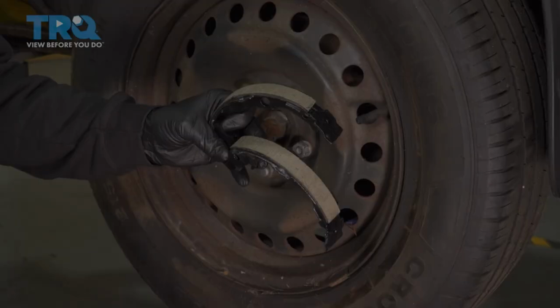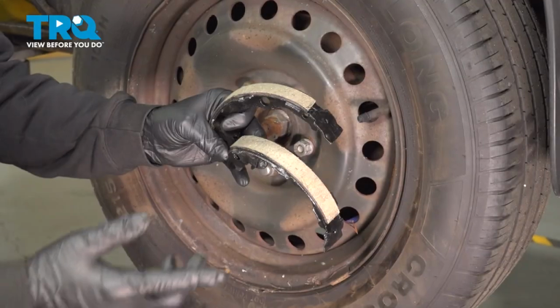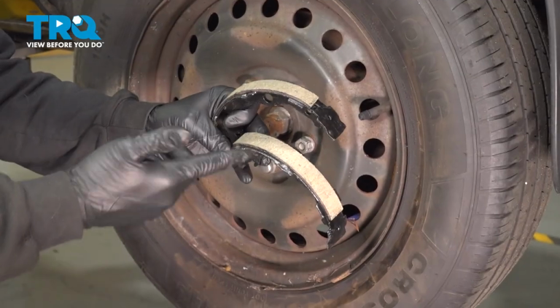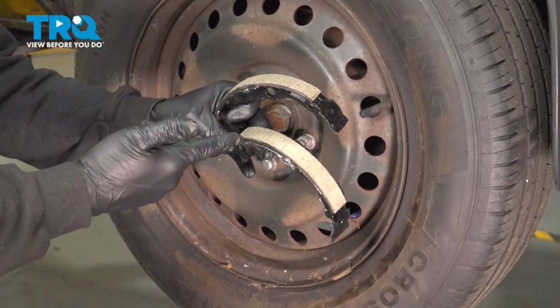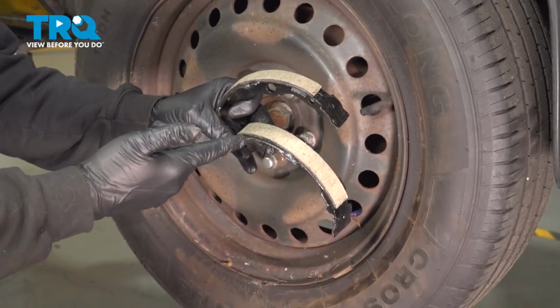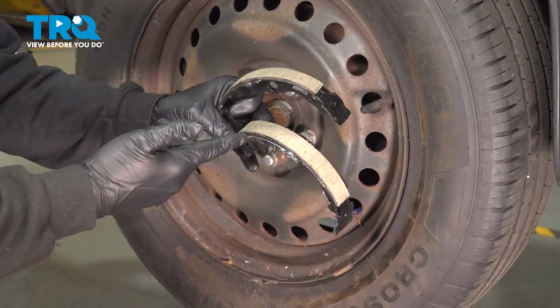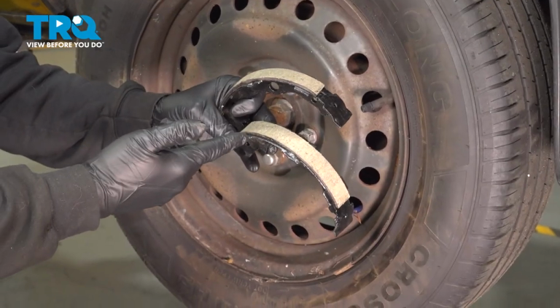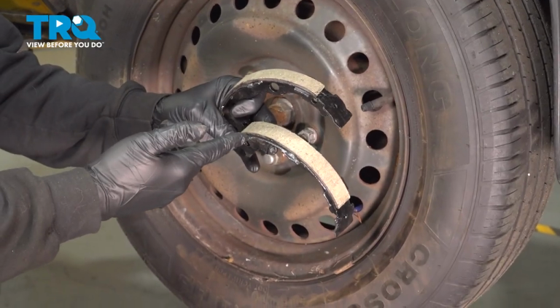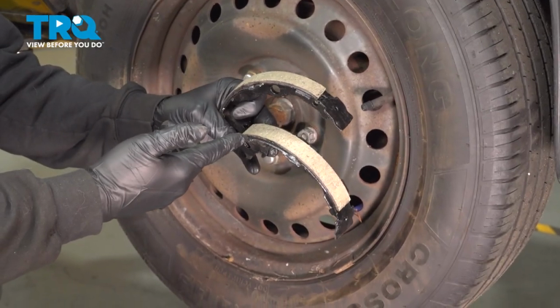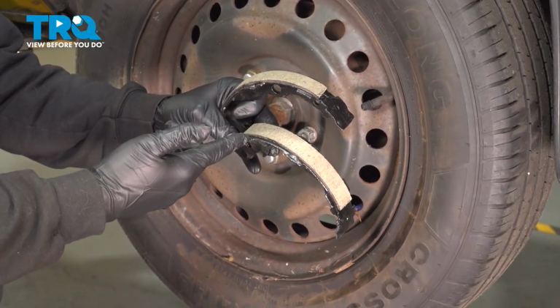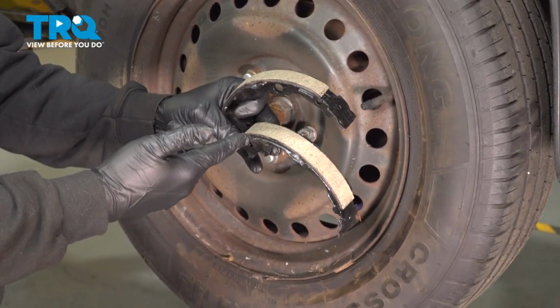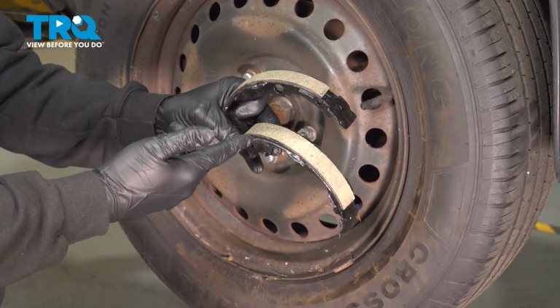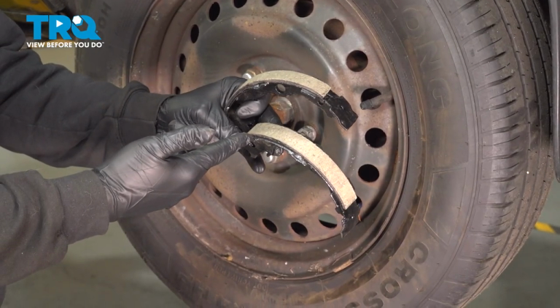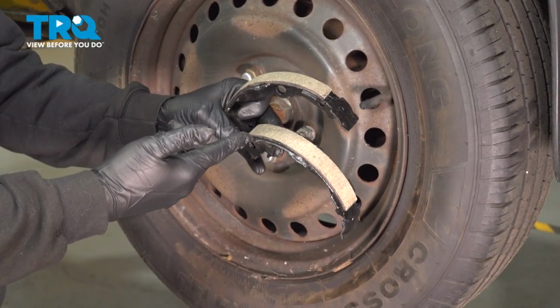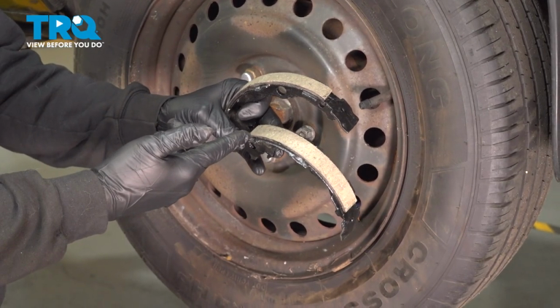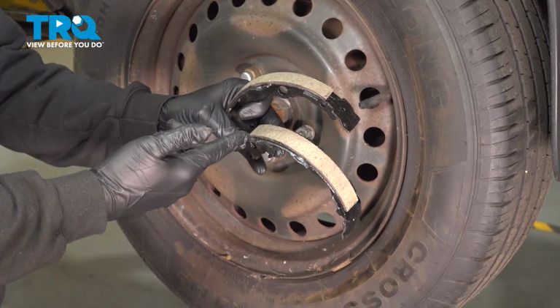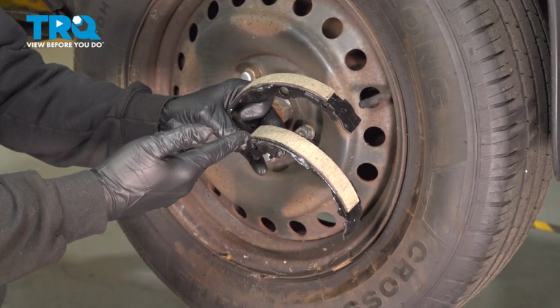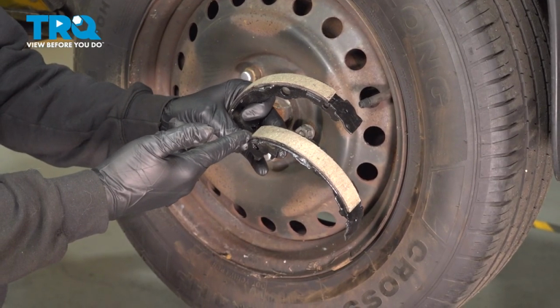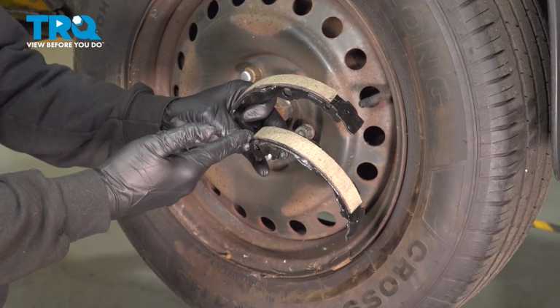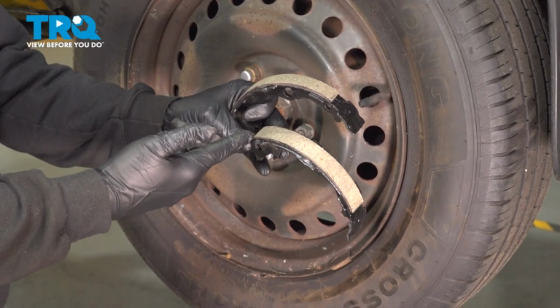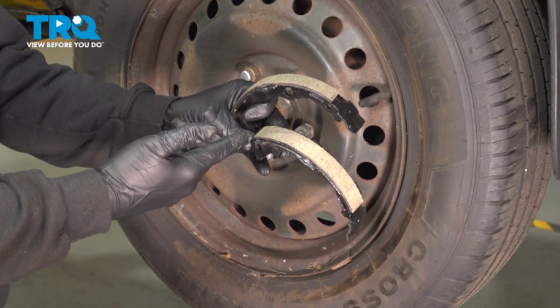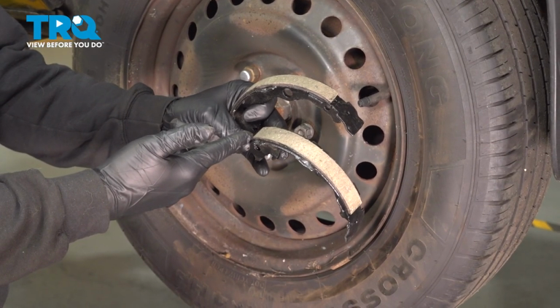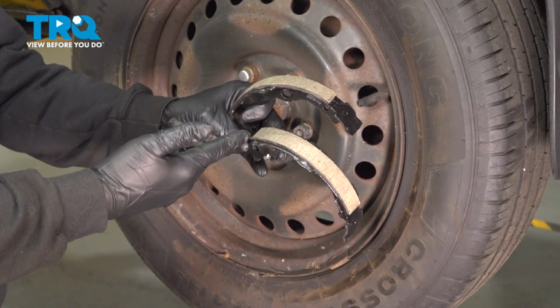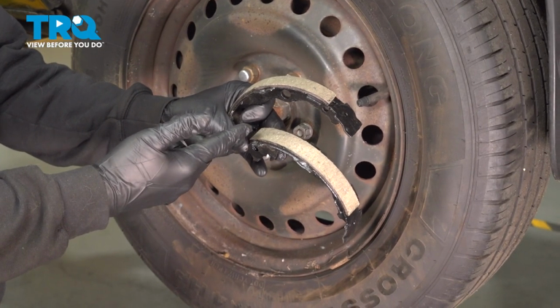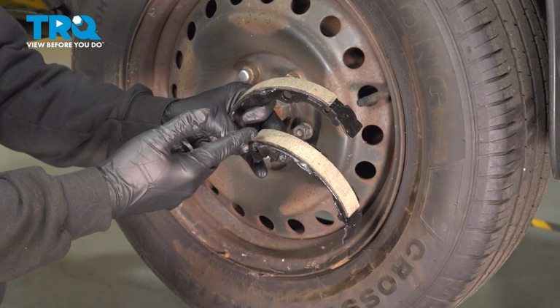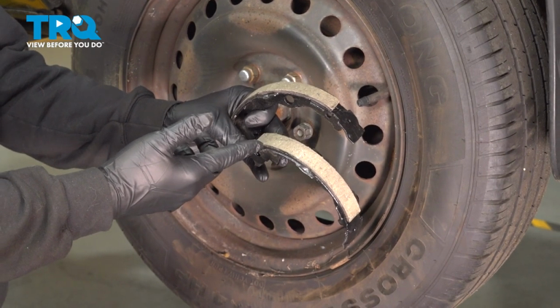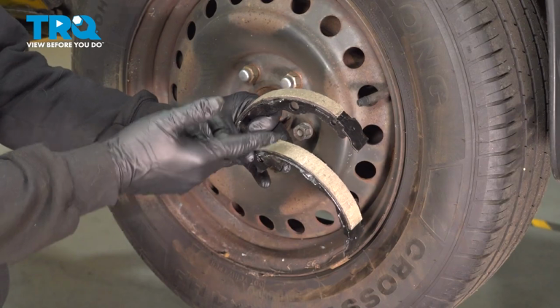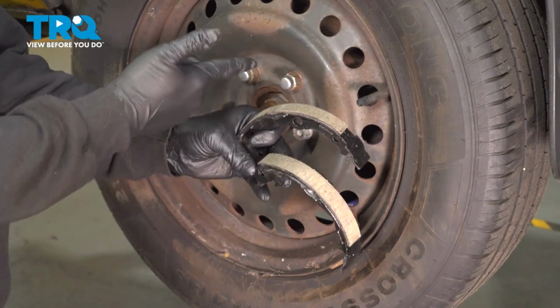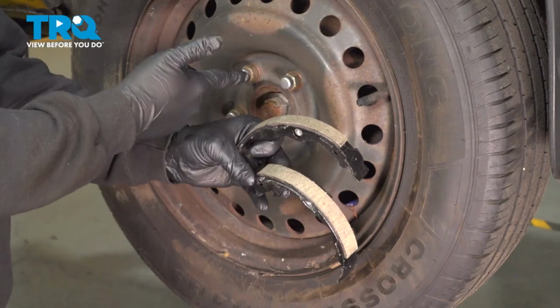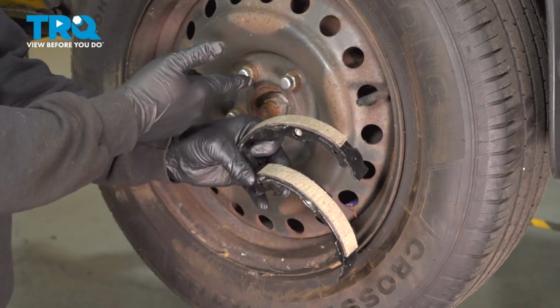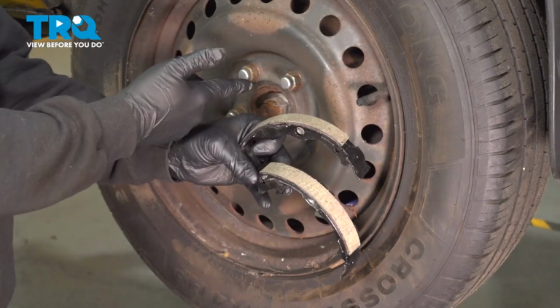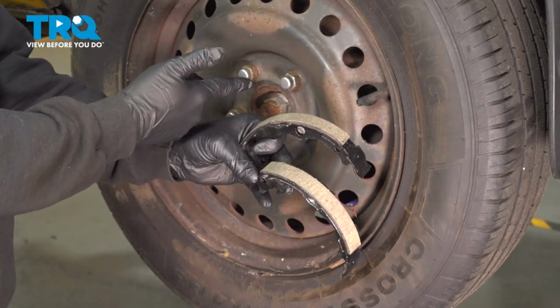In this video, we're going to show you how to replace the rear parking brake shoes on your Nissan Rogue, located behind your back rotor.